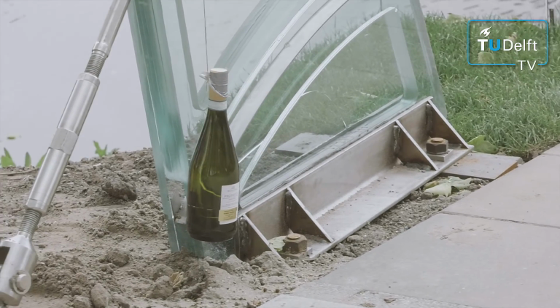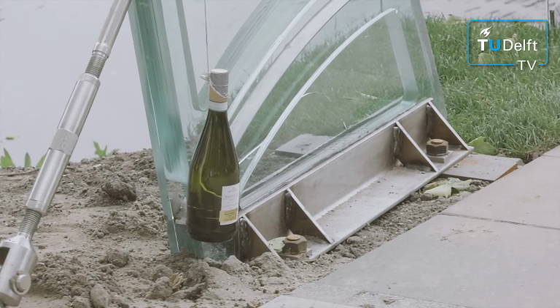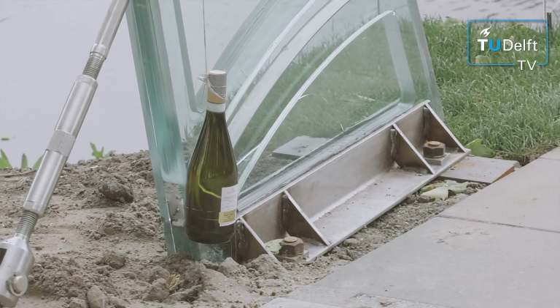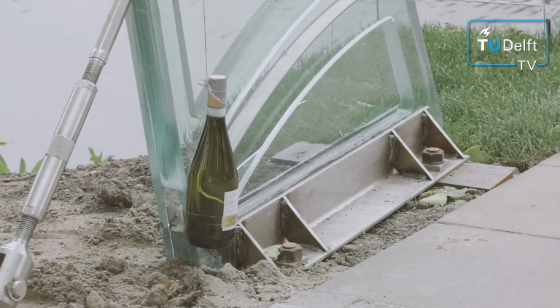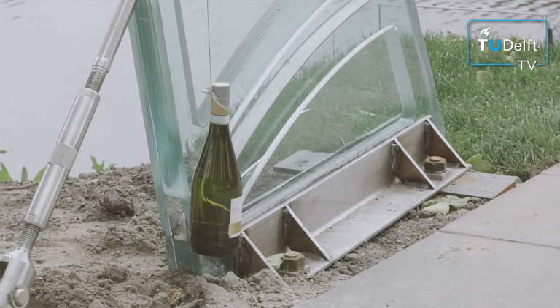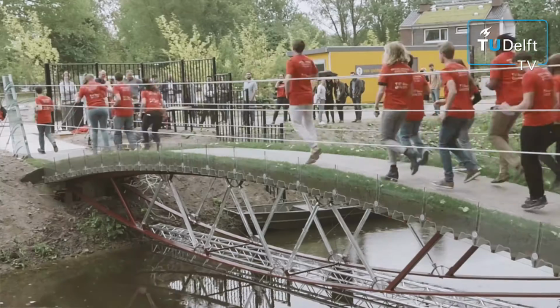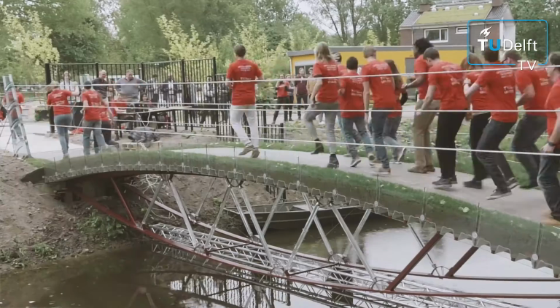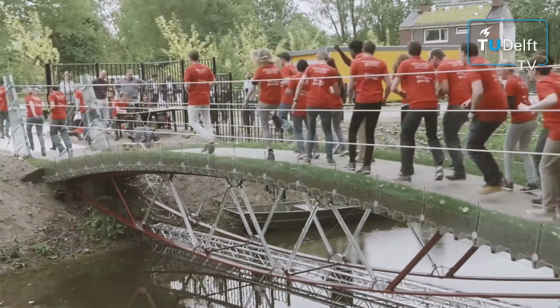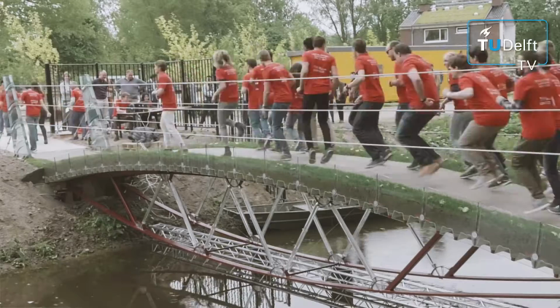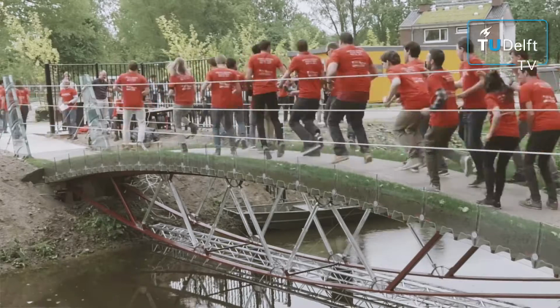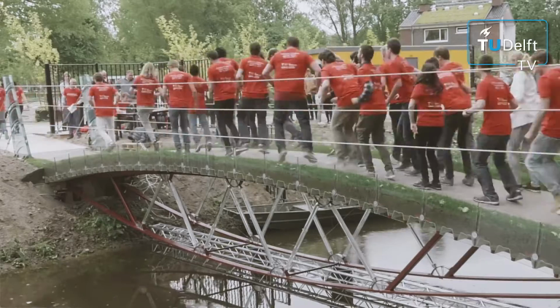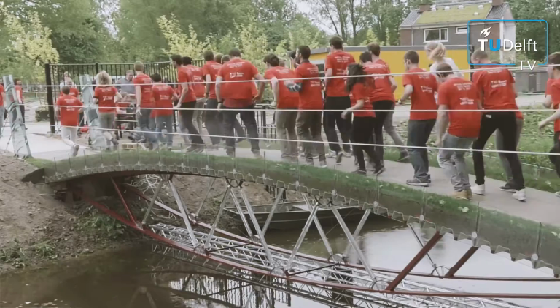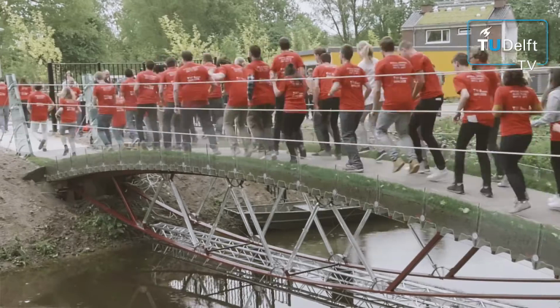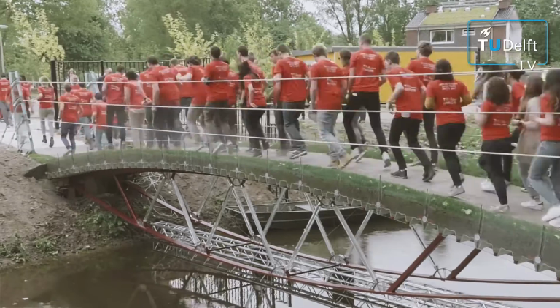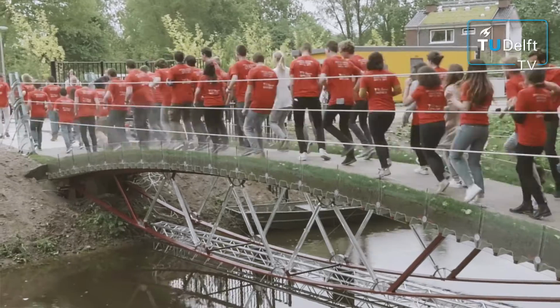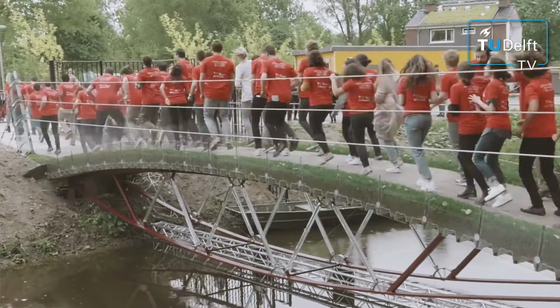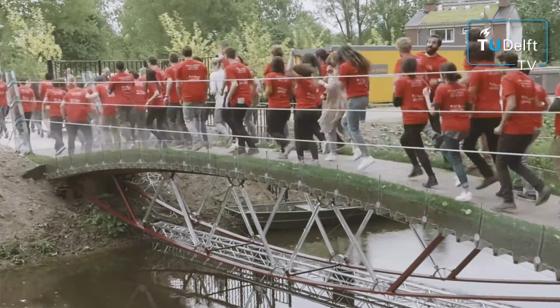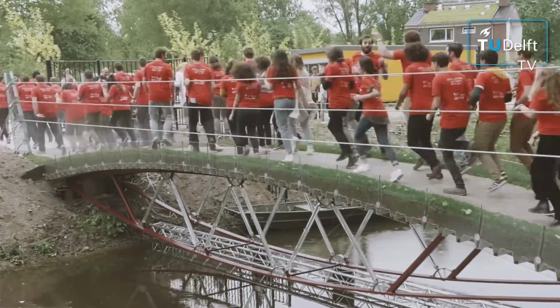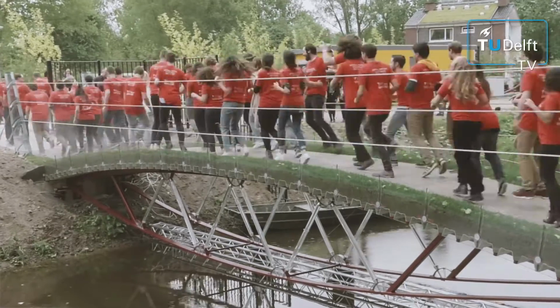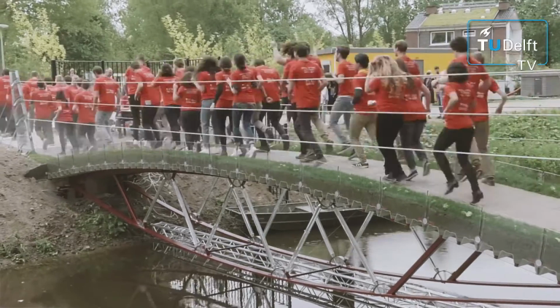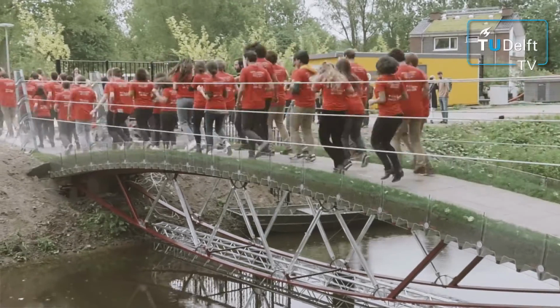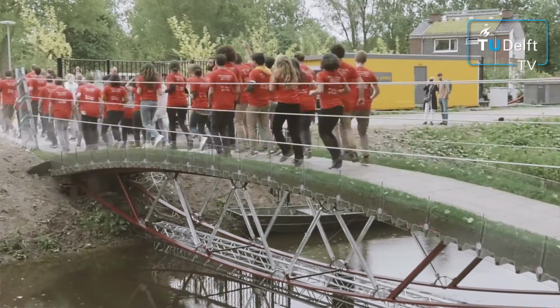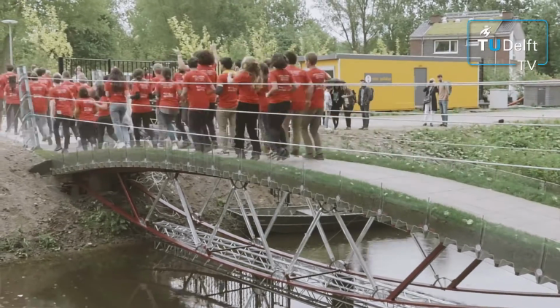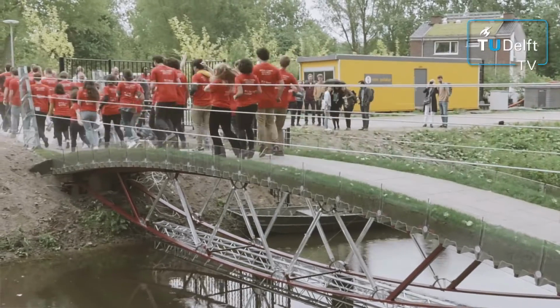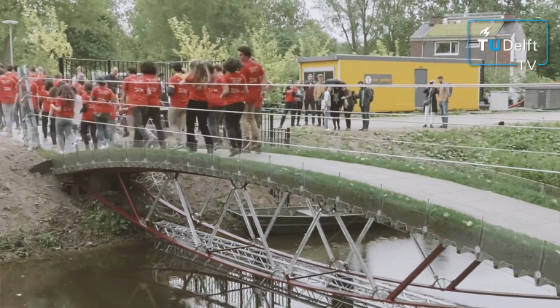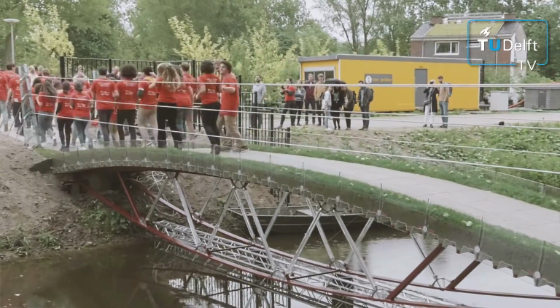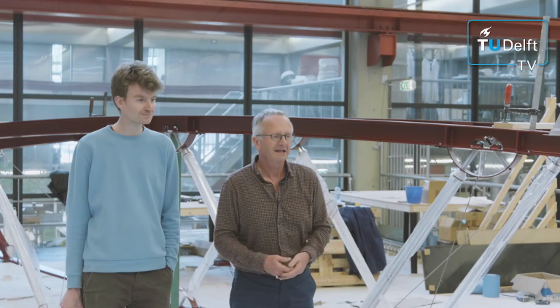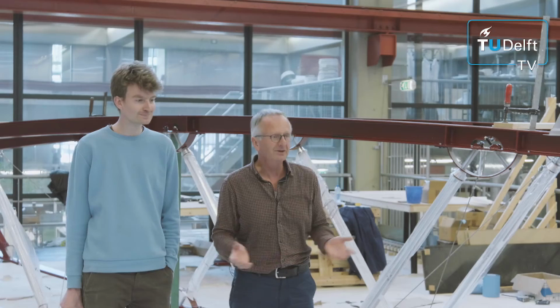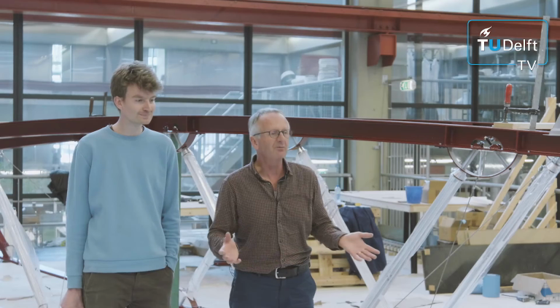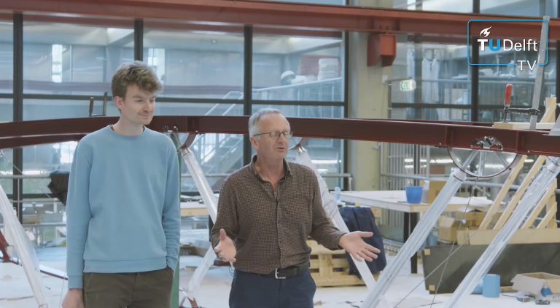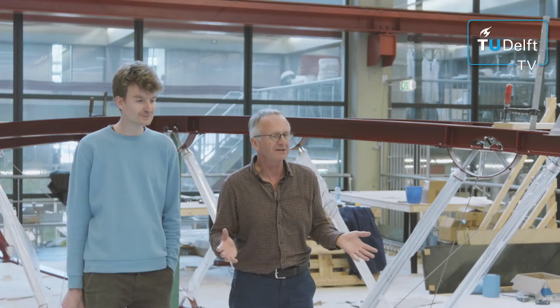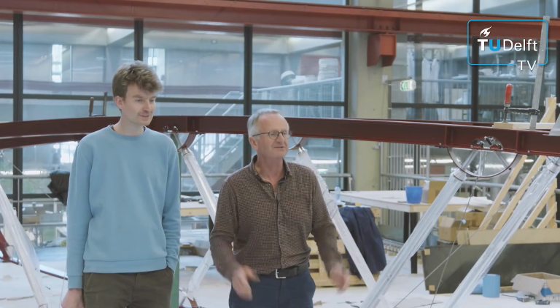We have a Dutch saying which says: if one sheep has passed the dam, then the rest will follow. And we hope for the rest.